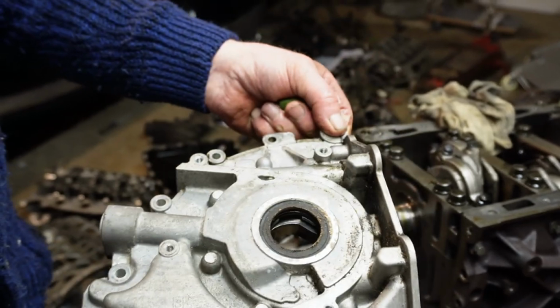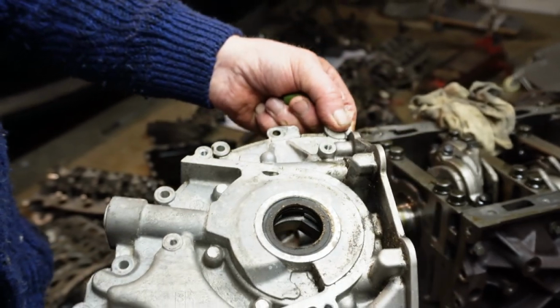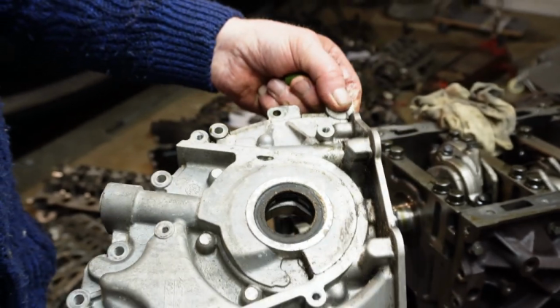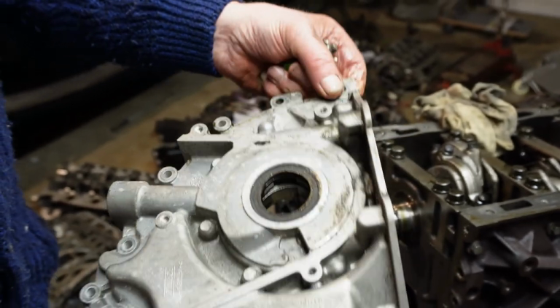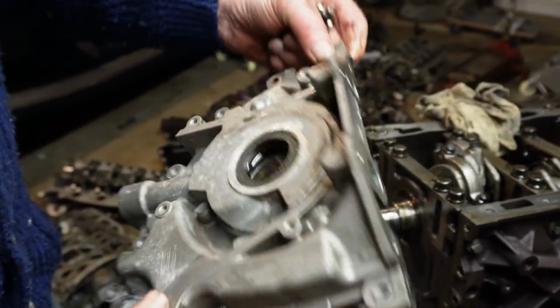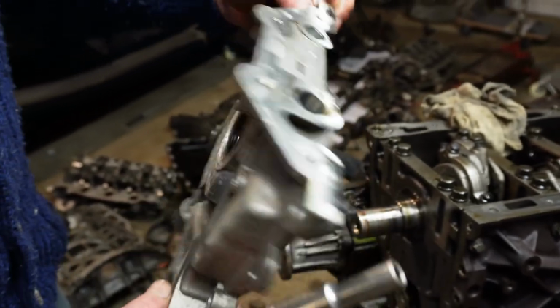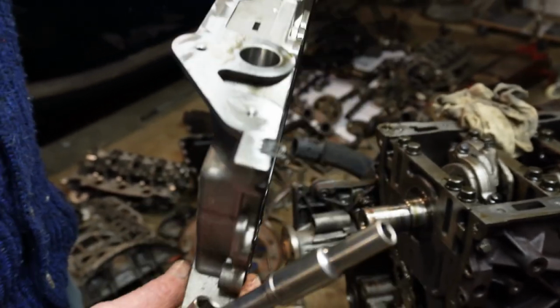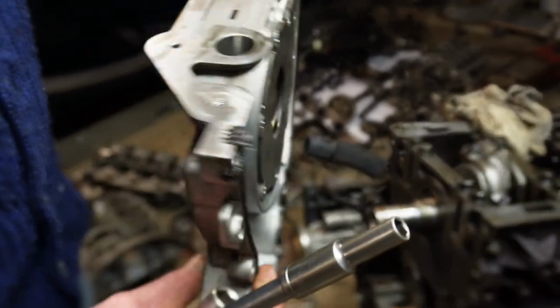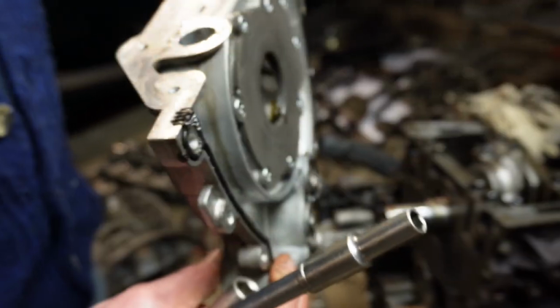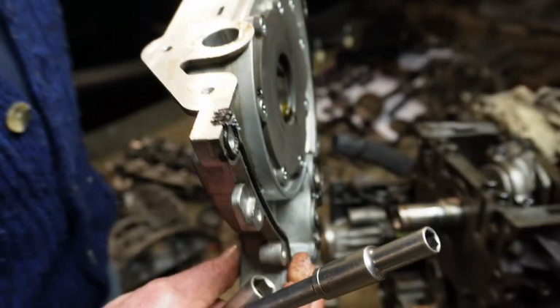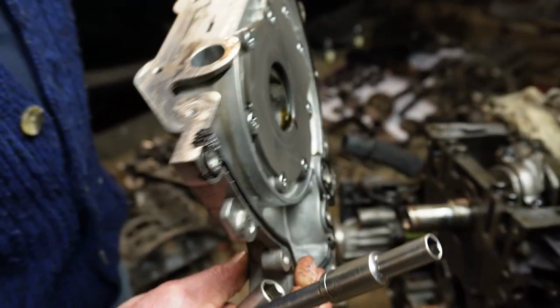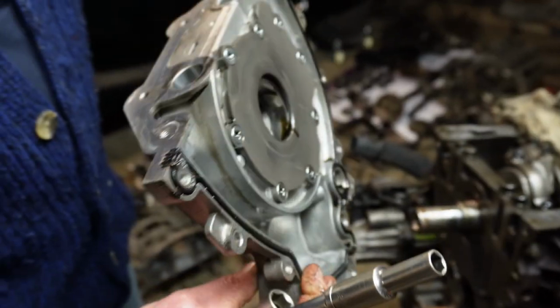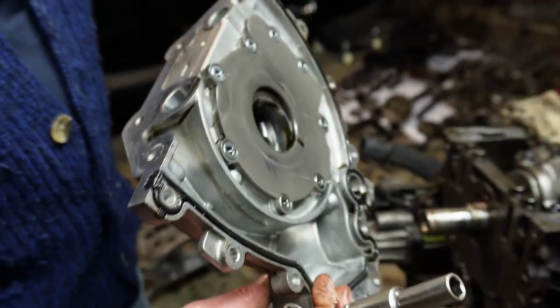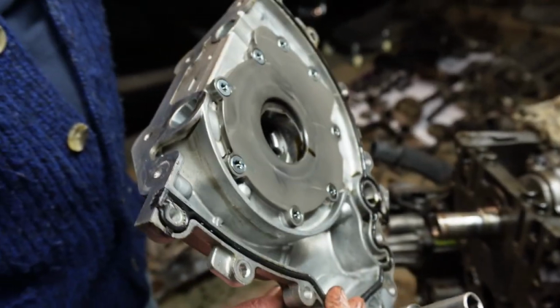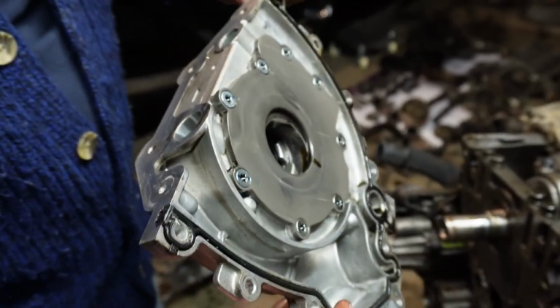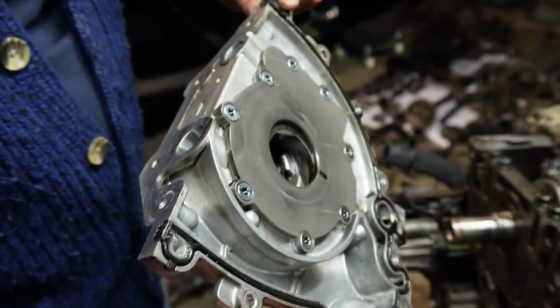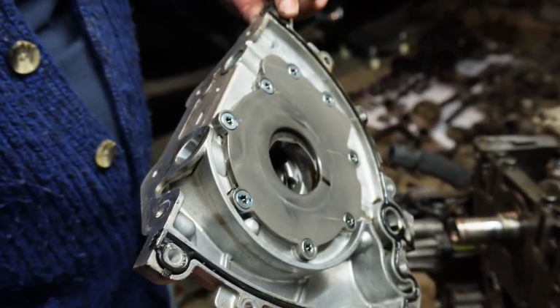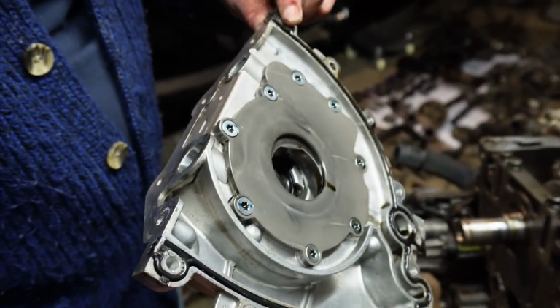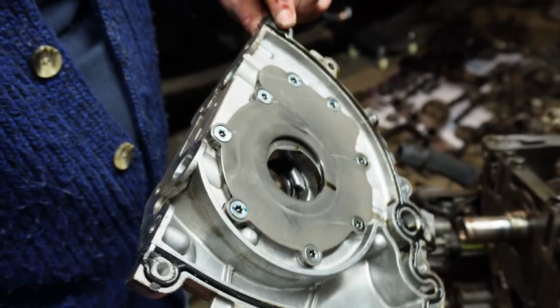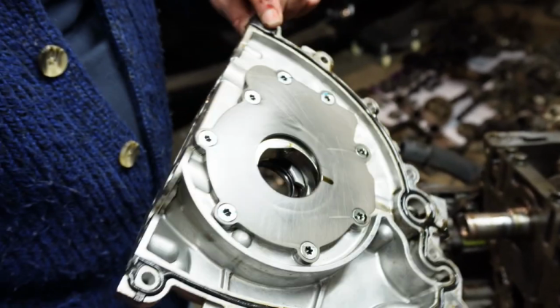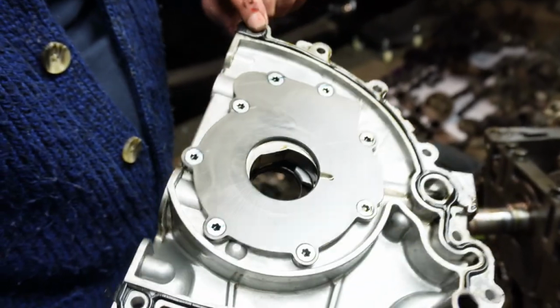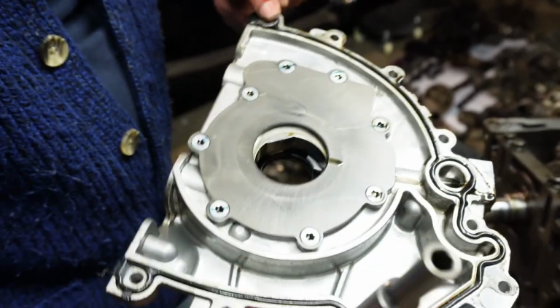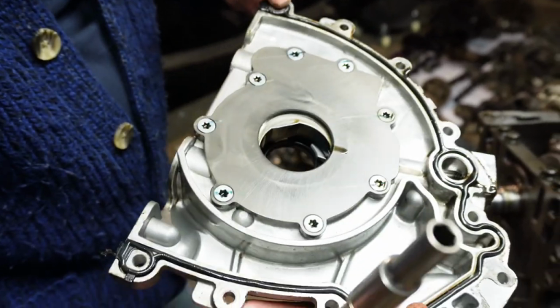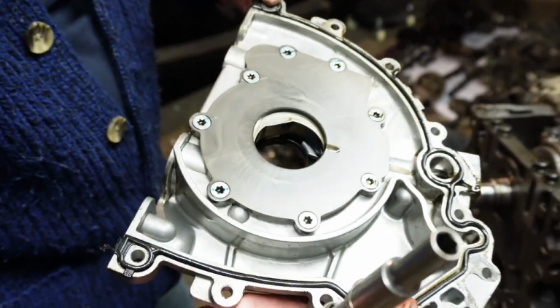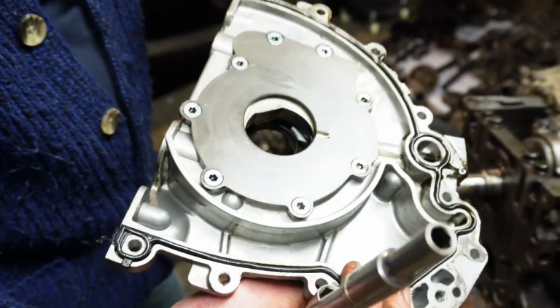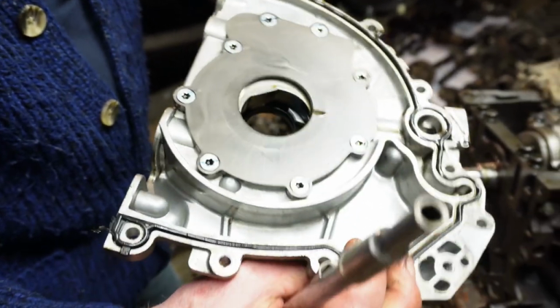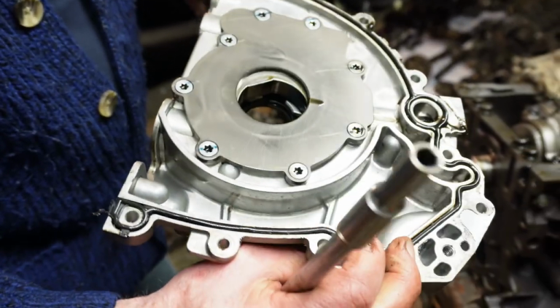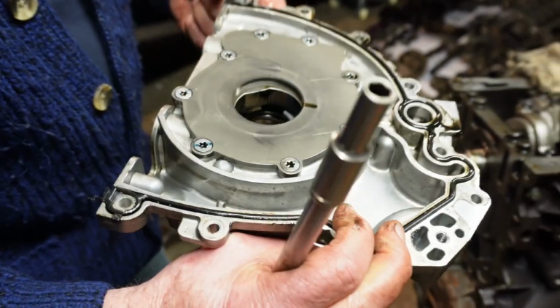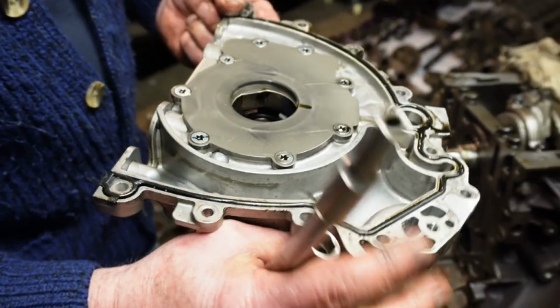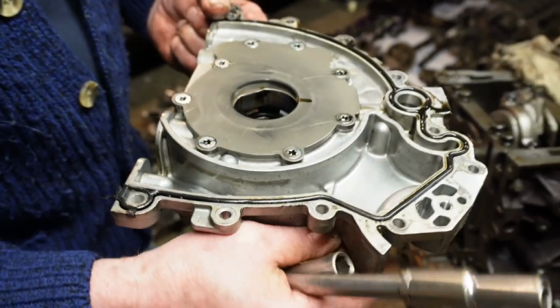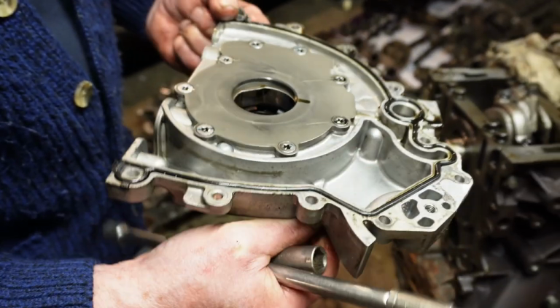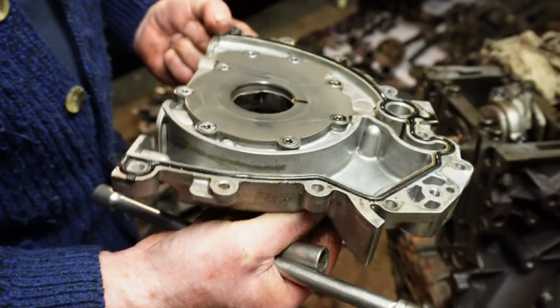That takes your pump off. Lovely and clean.